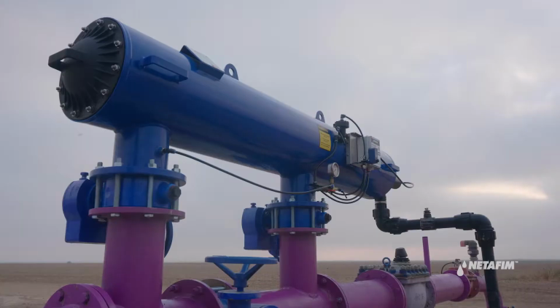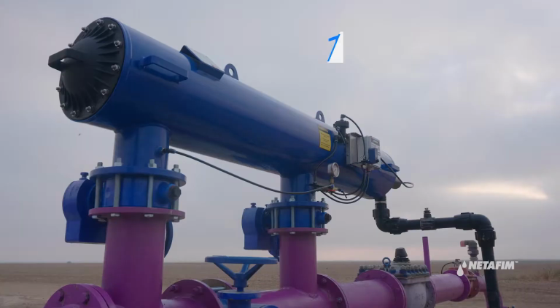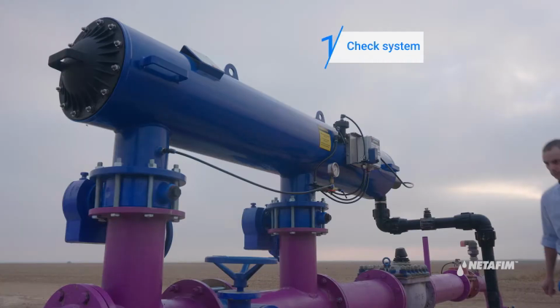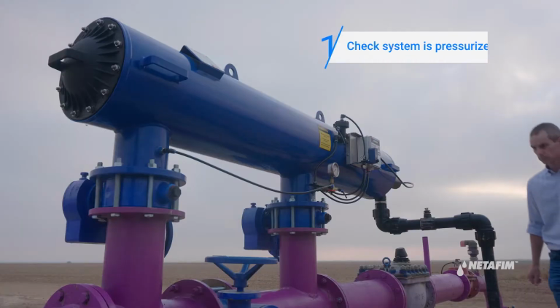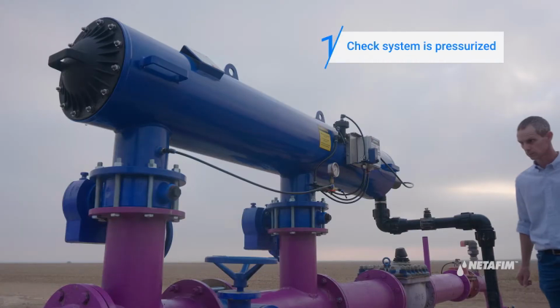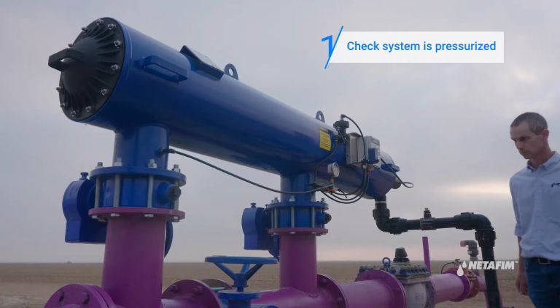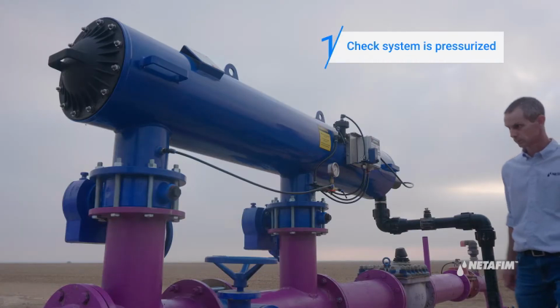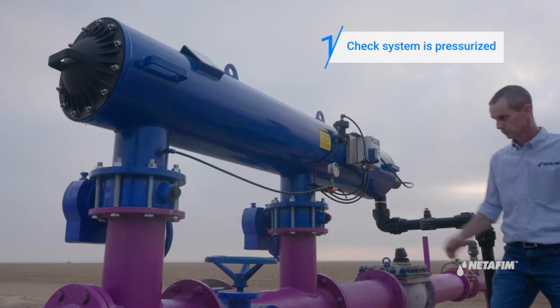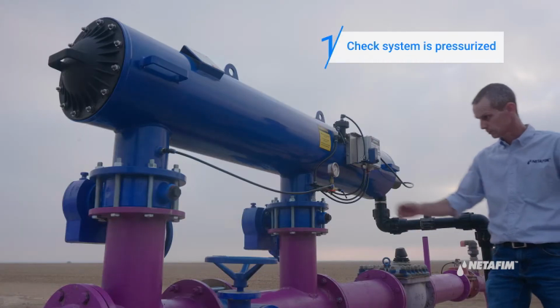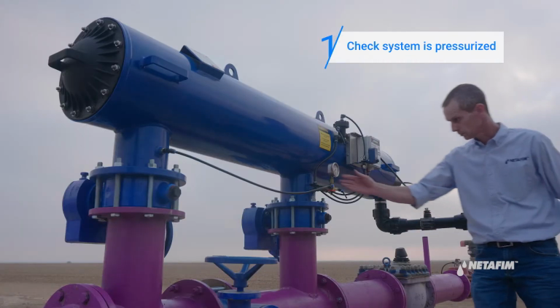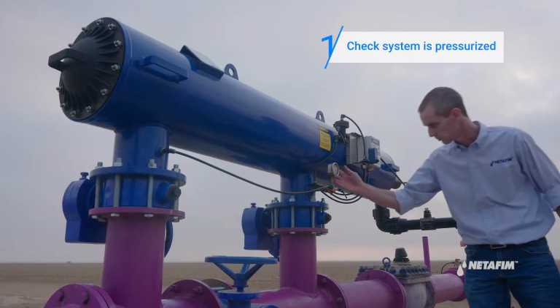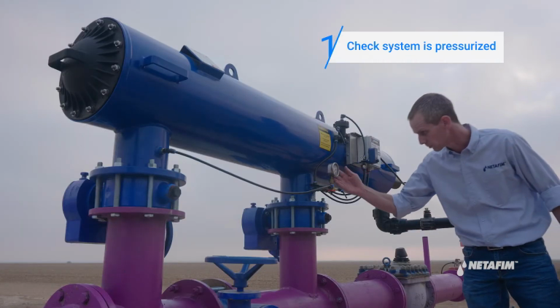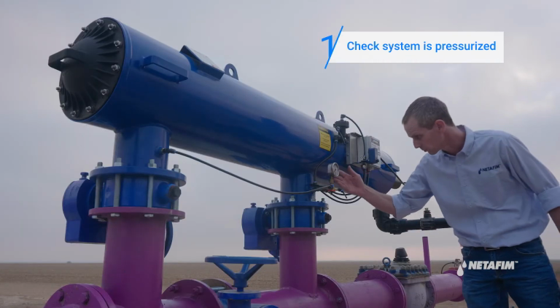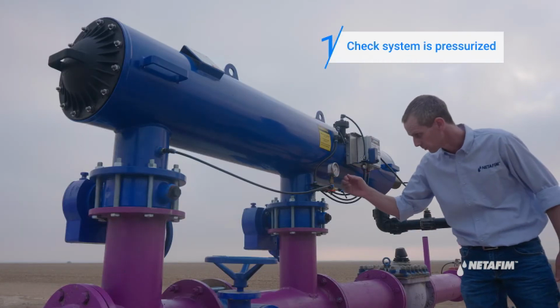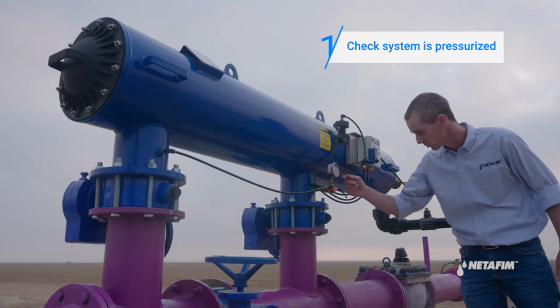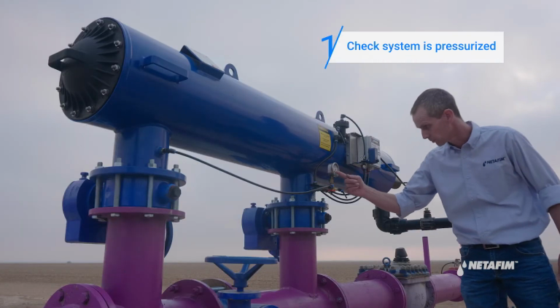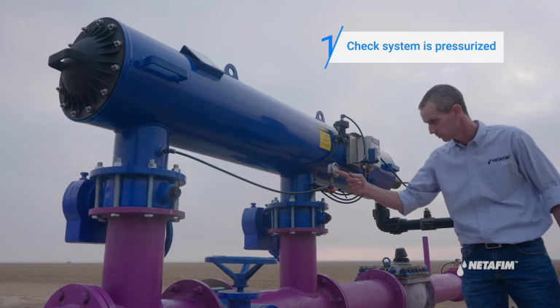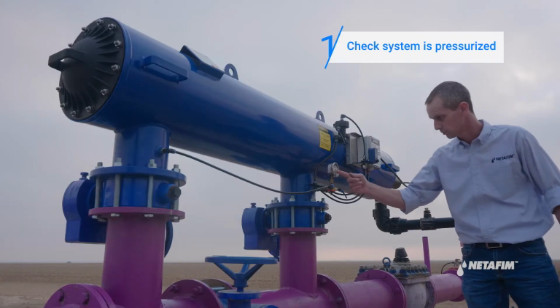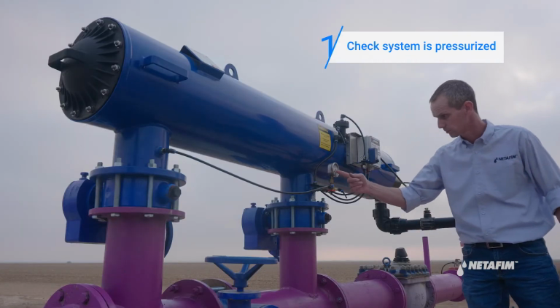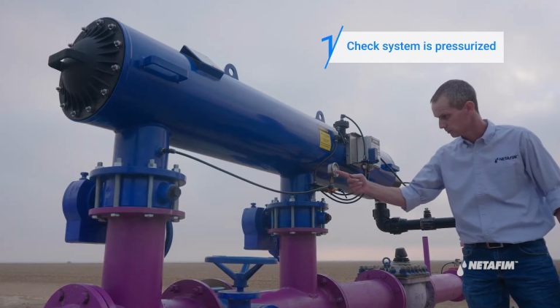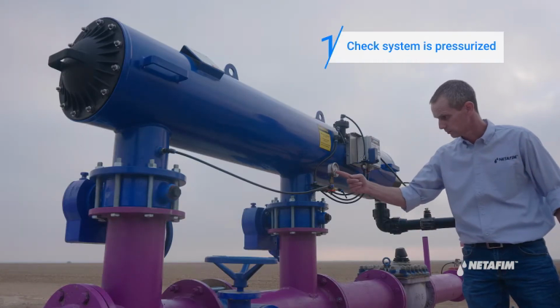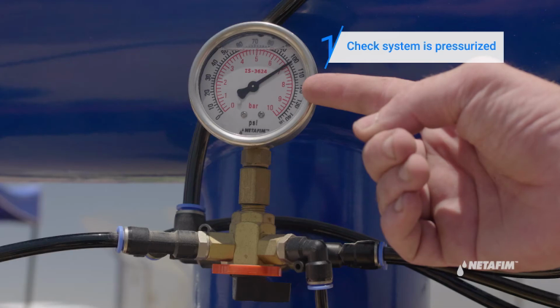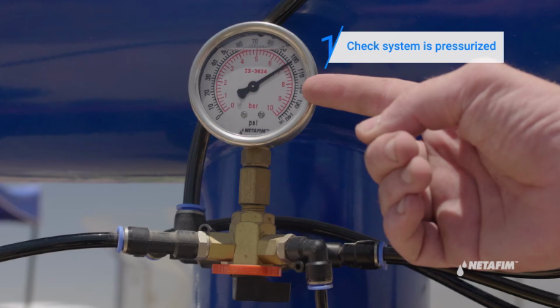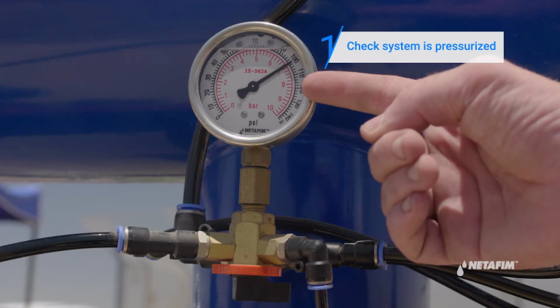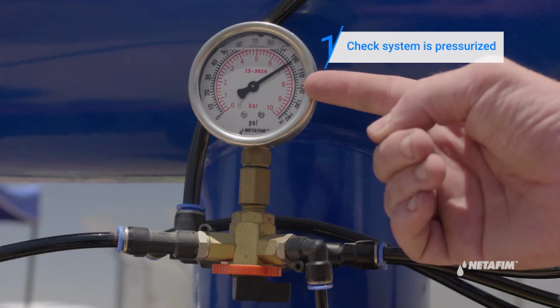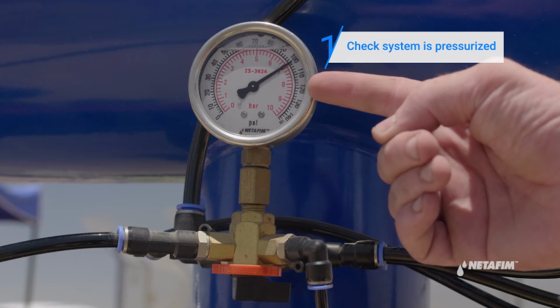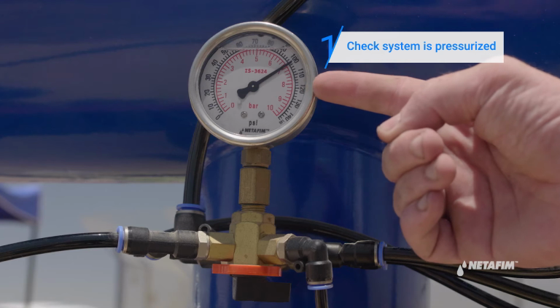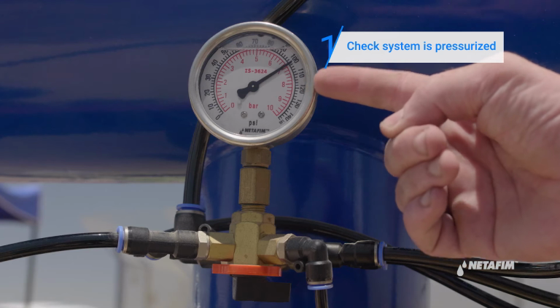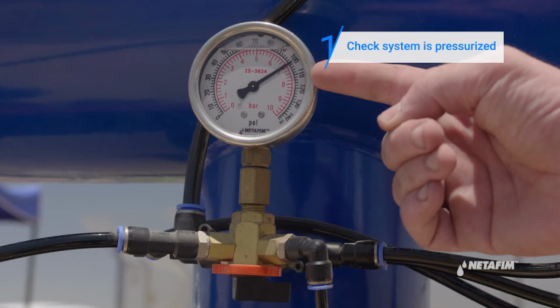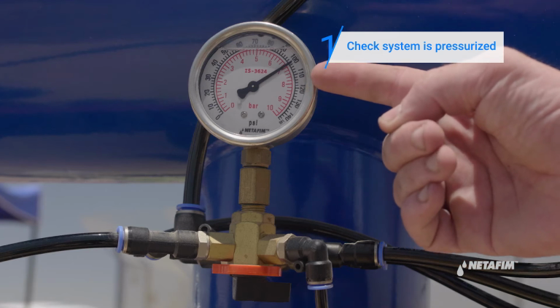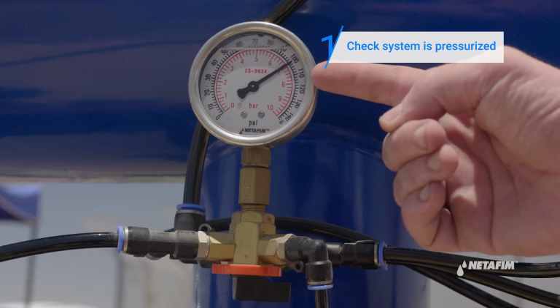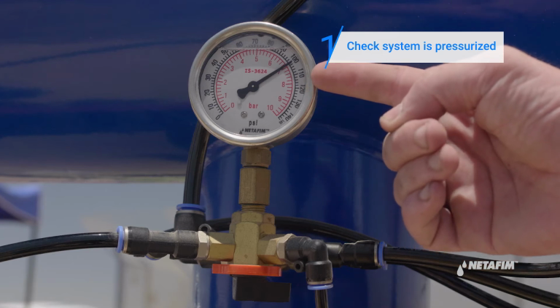Start your weekly maintenance by verifying the system is pressurized. Do this by checking the gauge on the water meter.